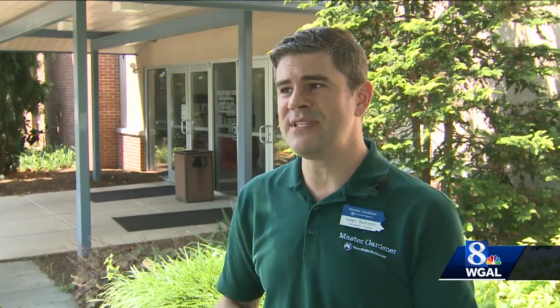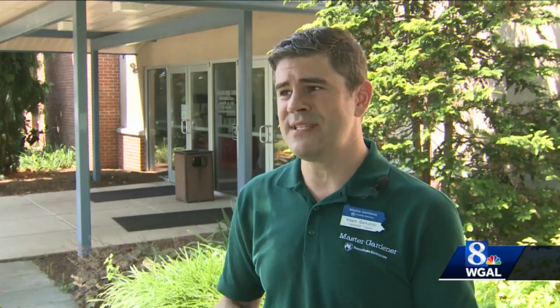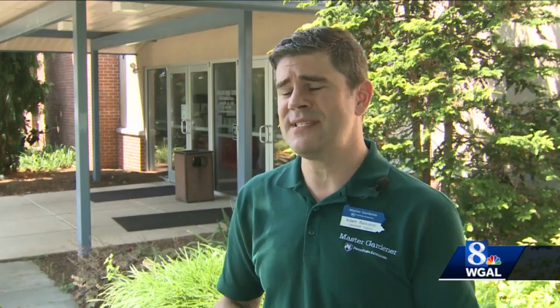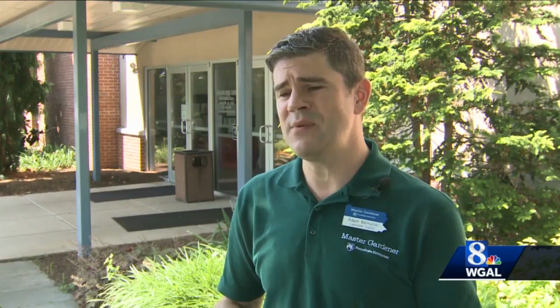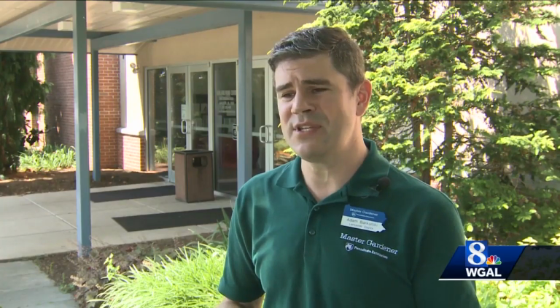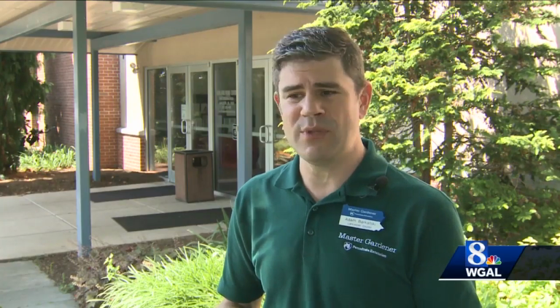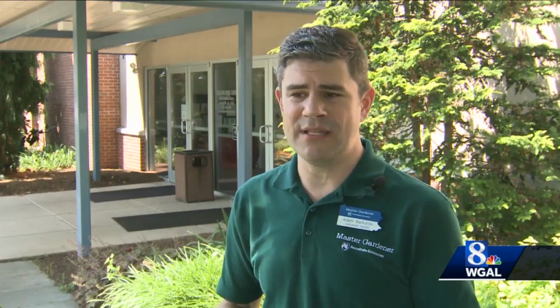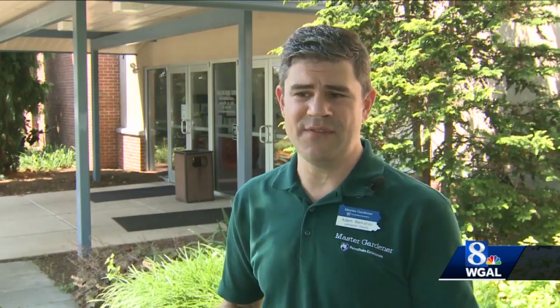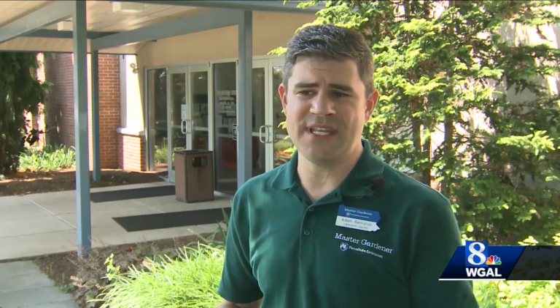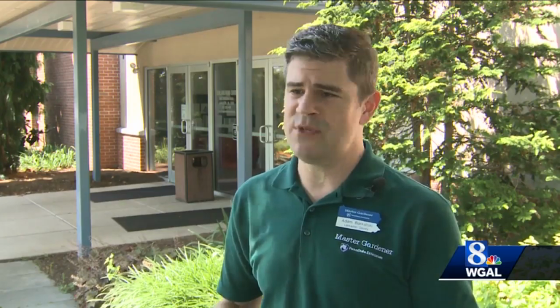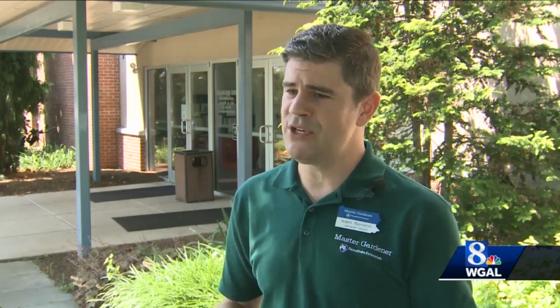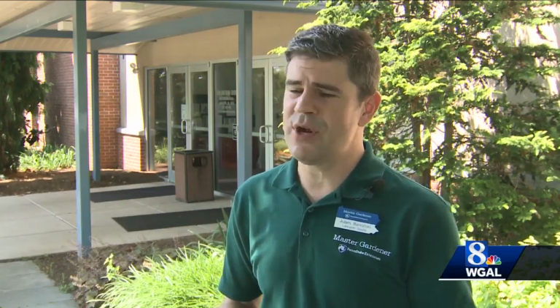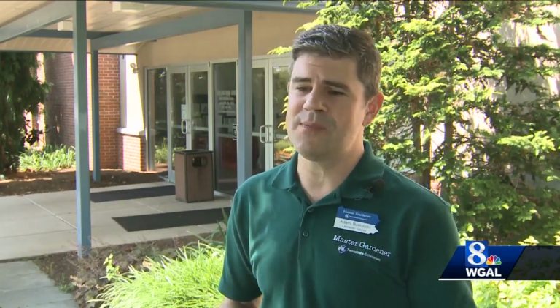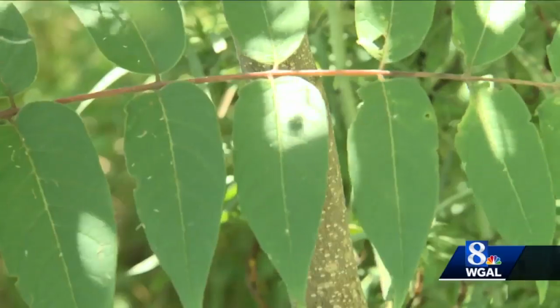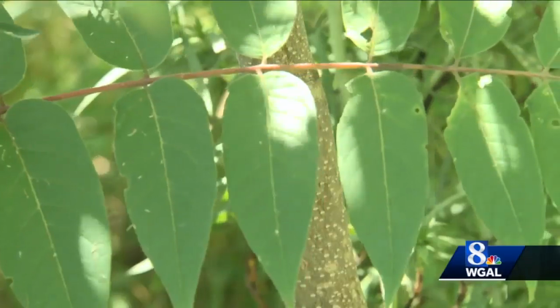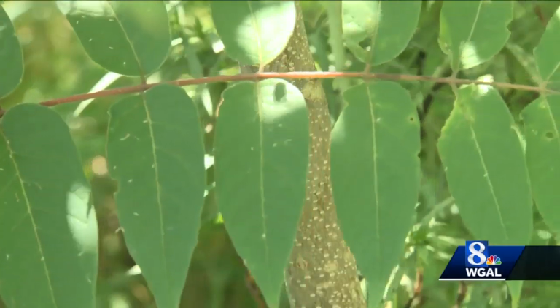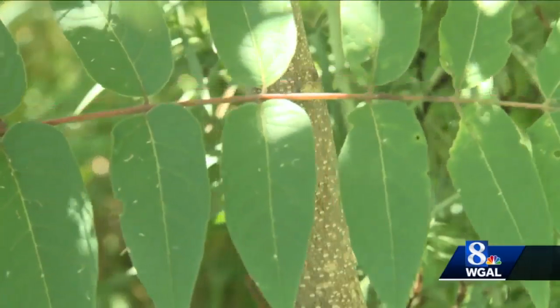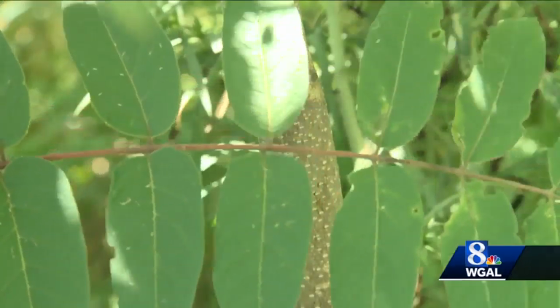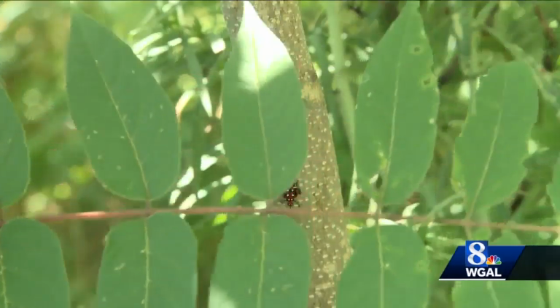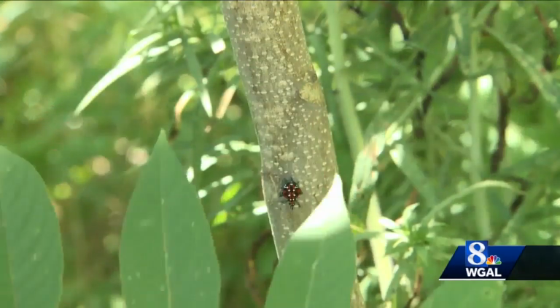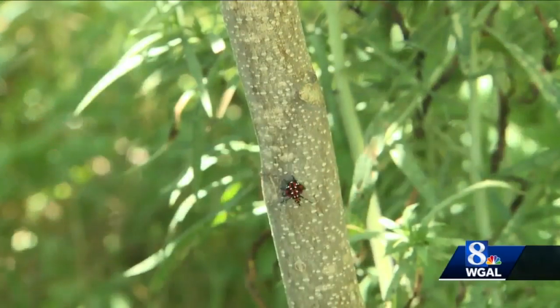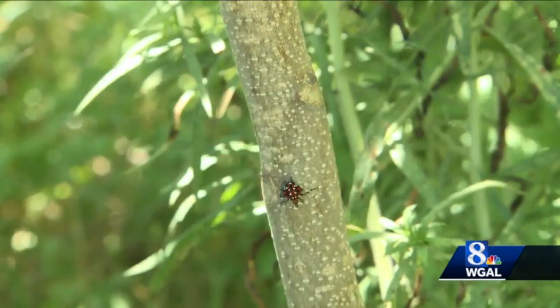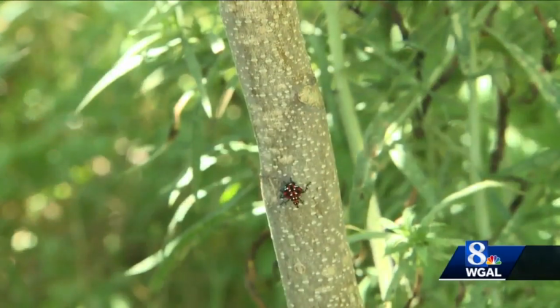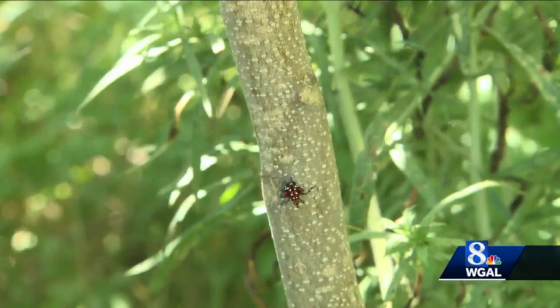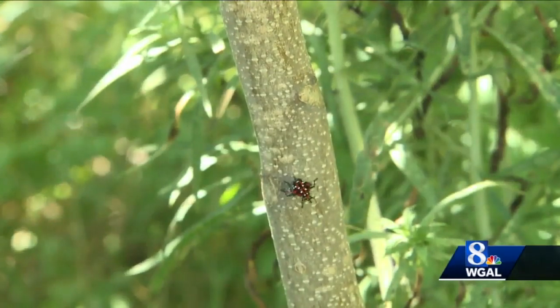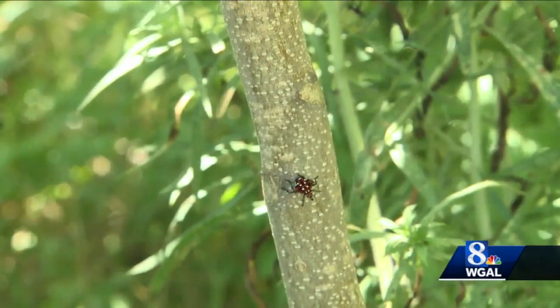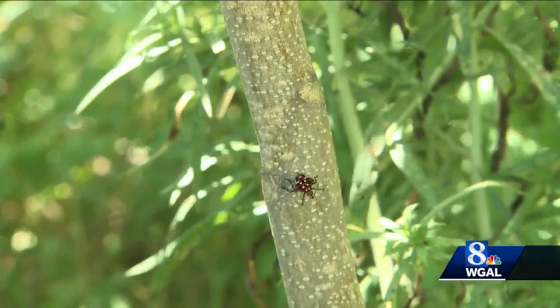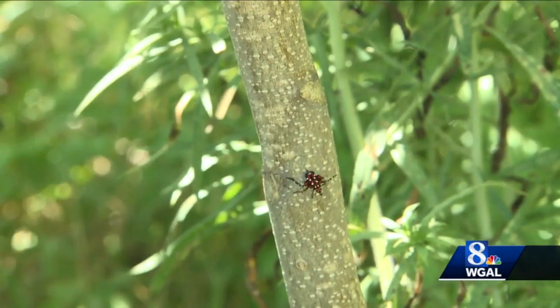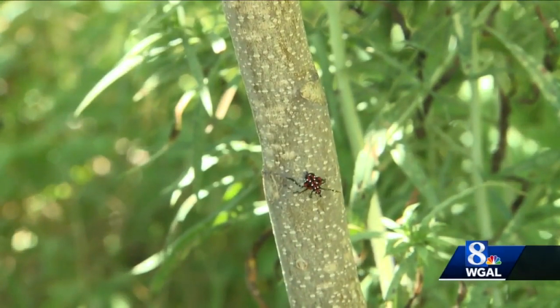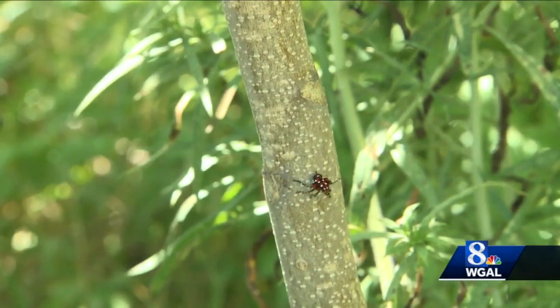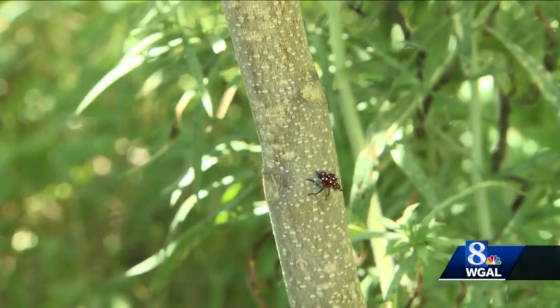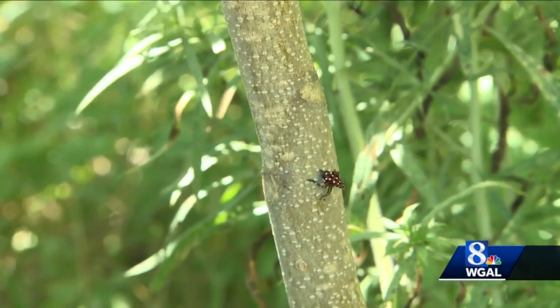What it does is it's damaging the plant life, it's damaging crops. Grapes, fruit trees, and hardwood trees are at risk.